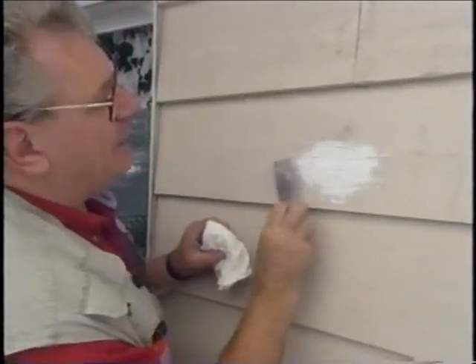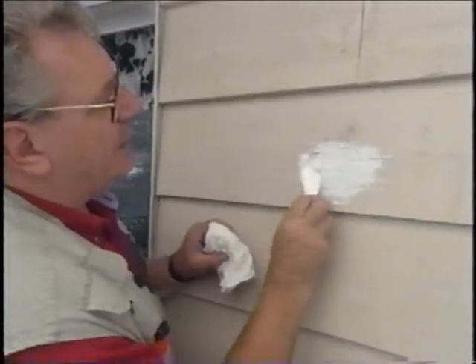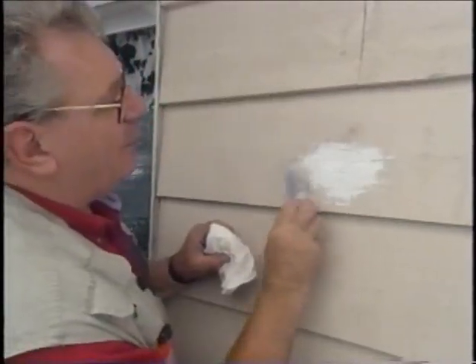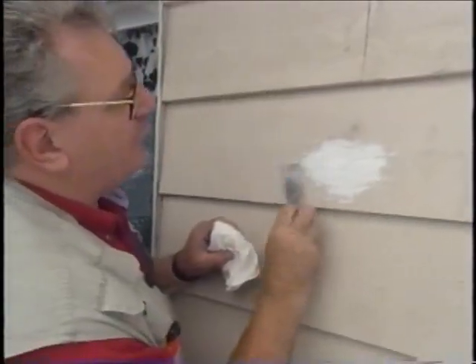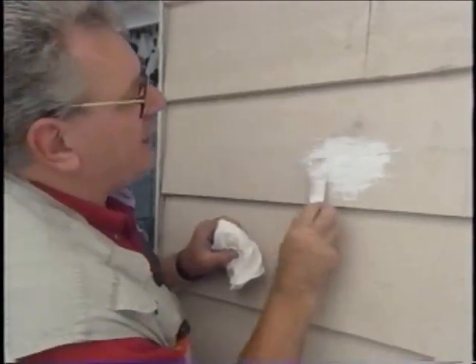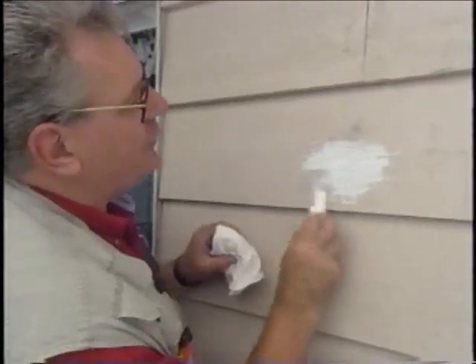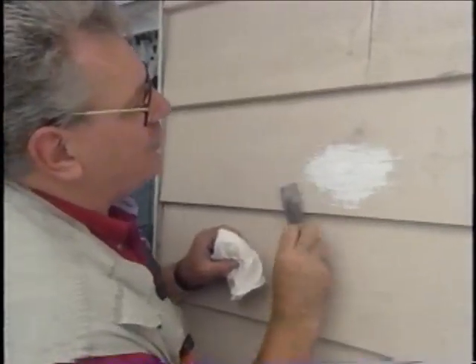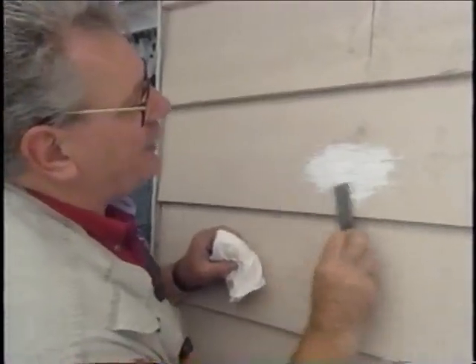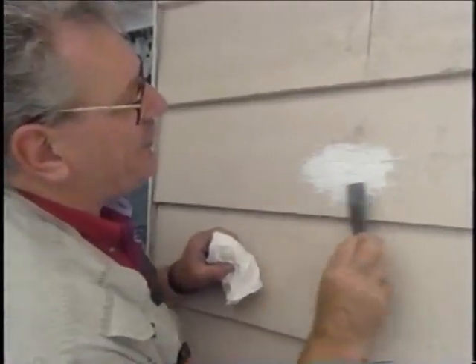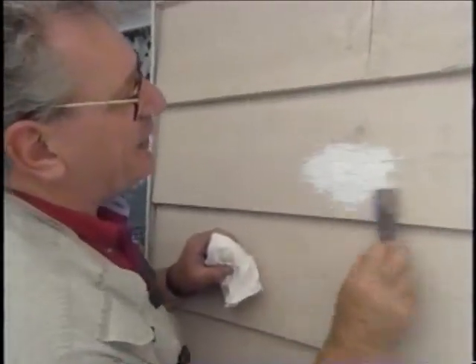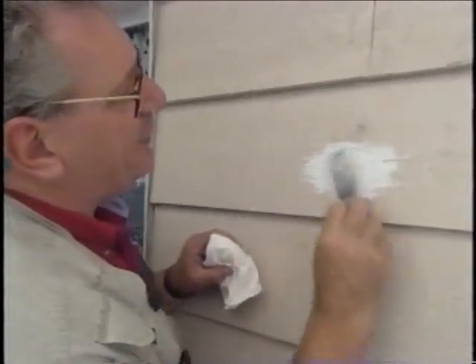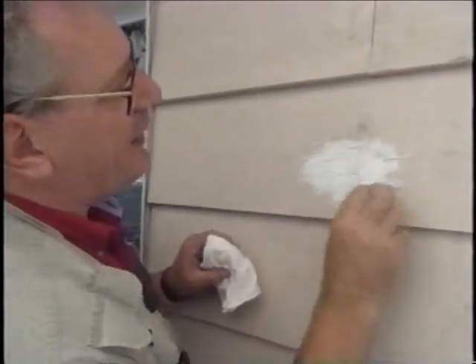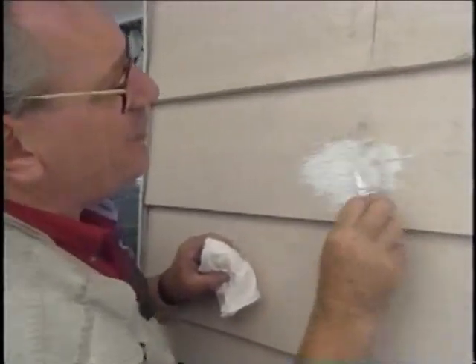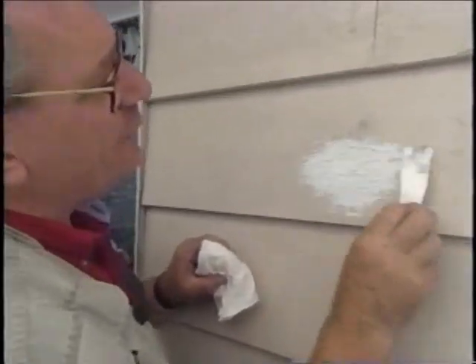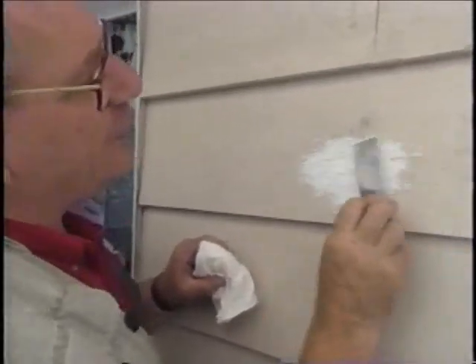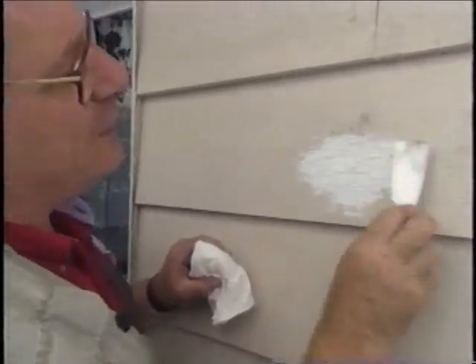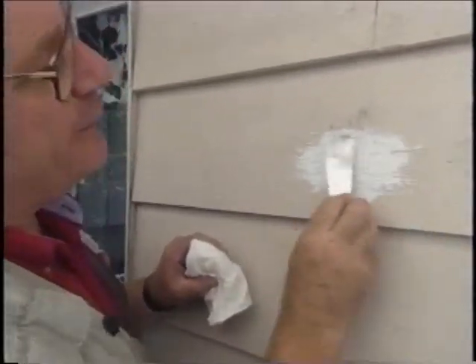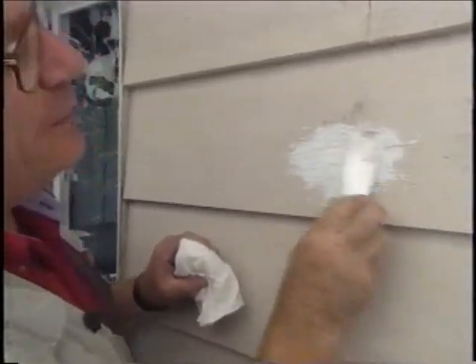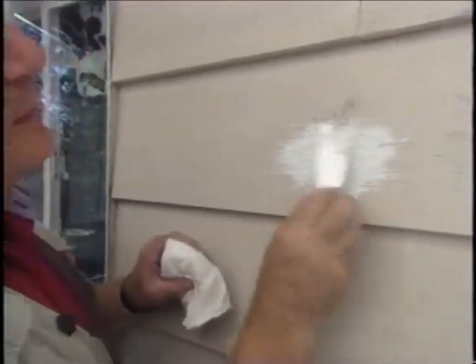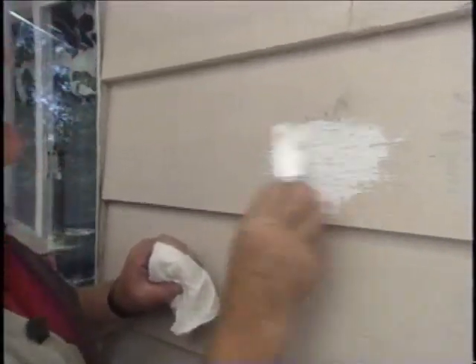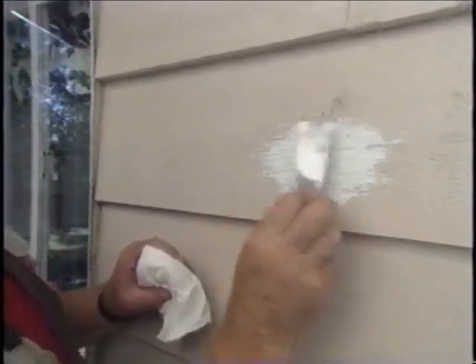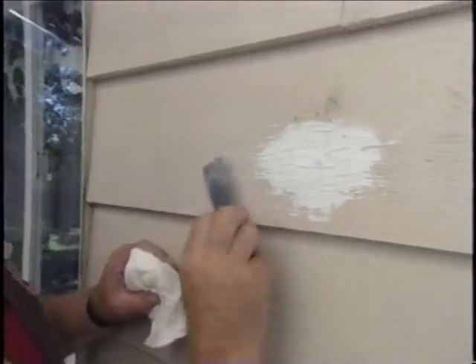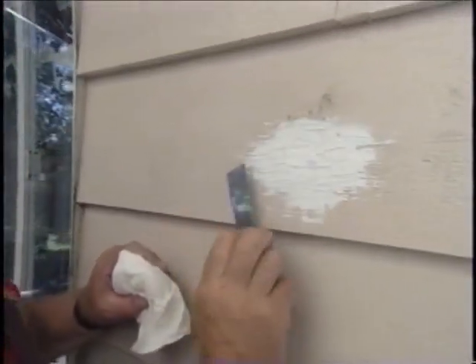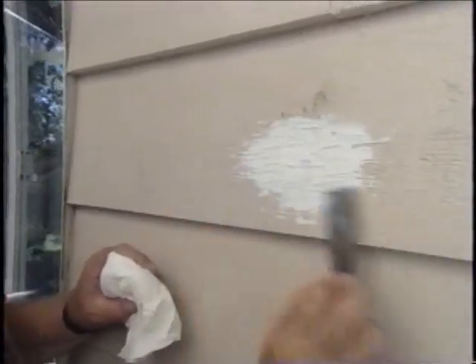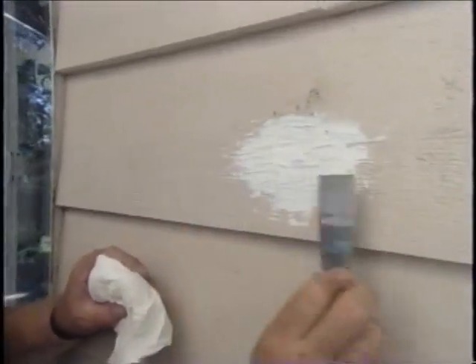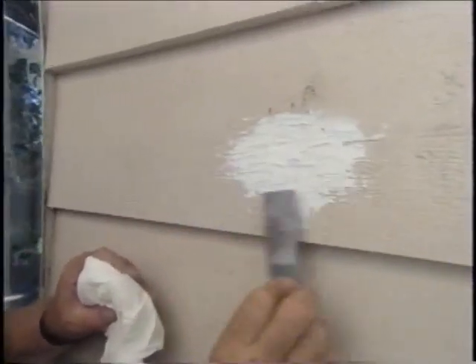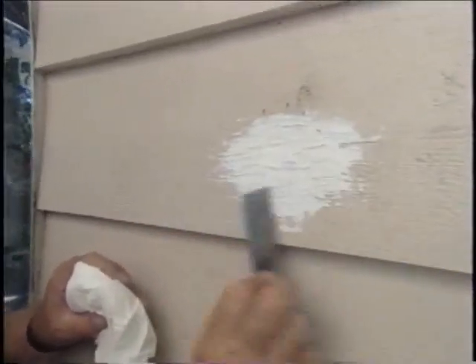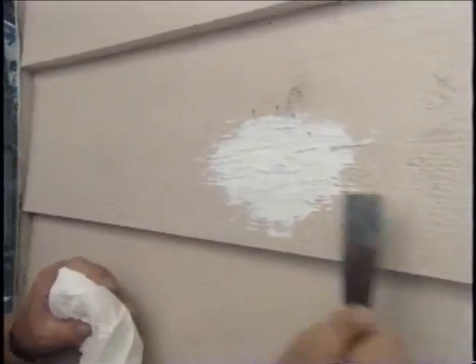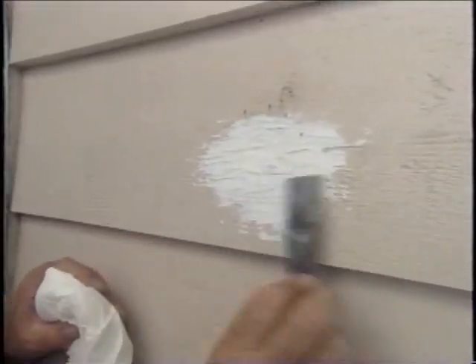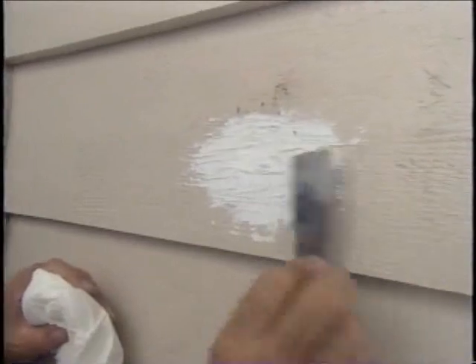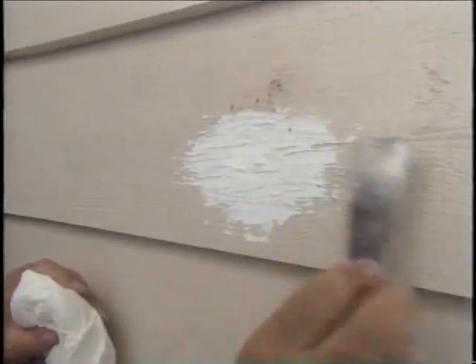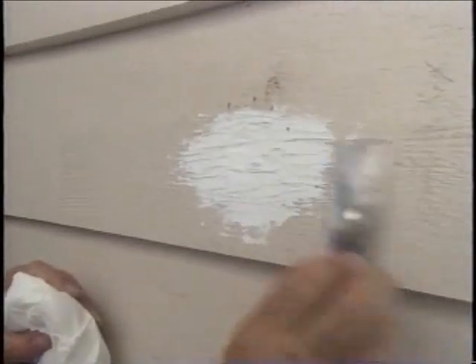Once that cures up in a couple of hours, we'll give it a coat of paint to match the siding.